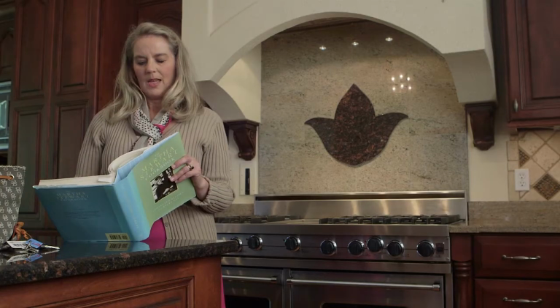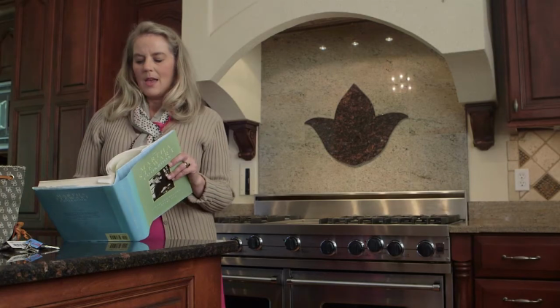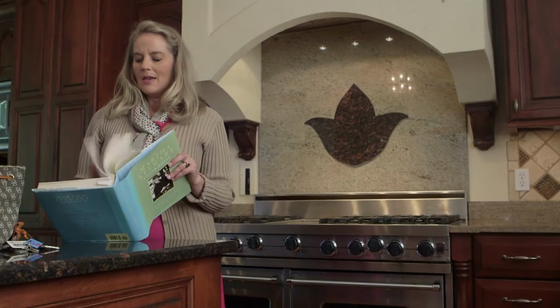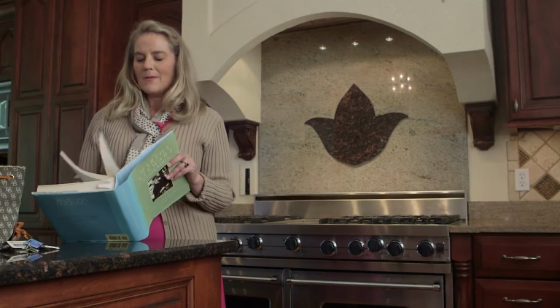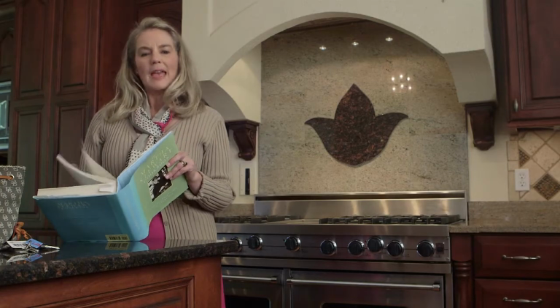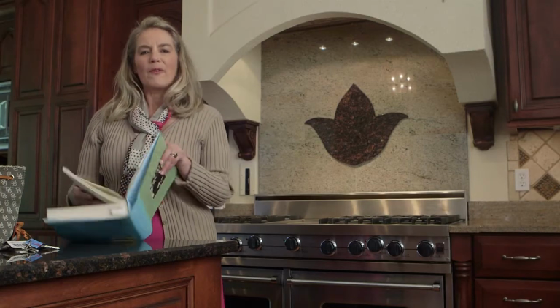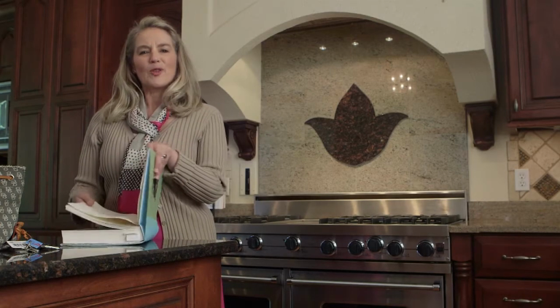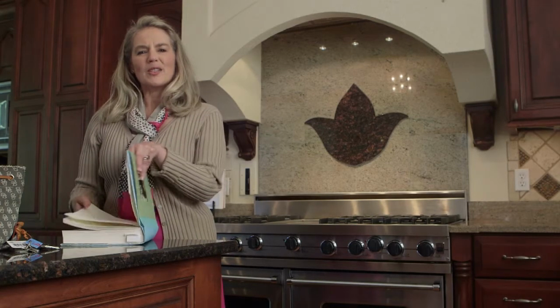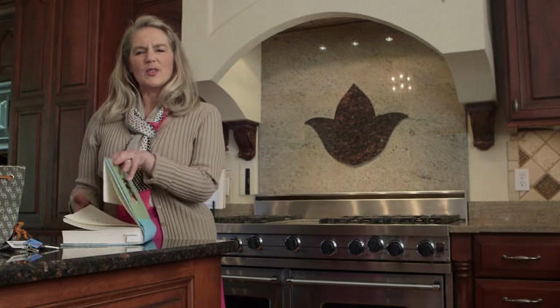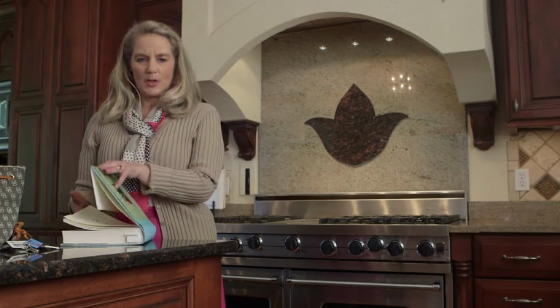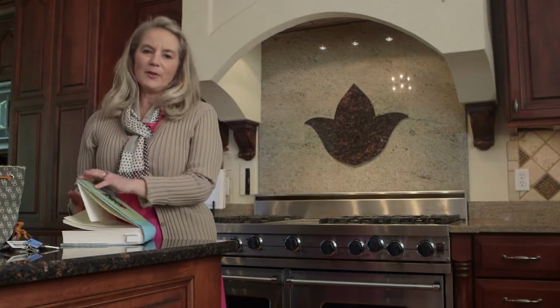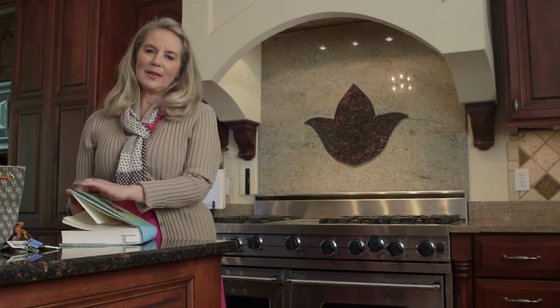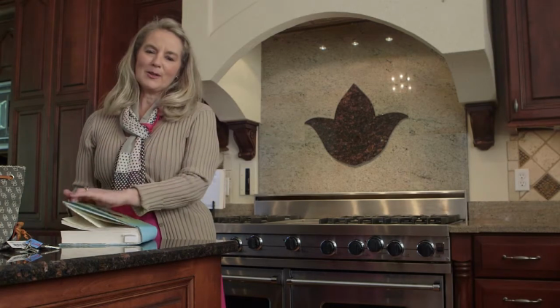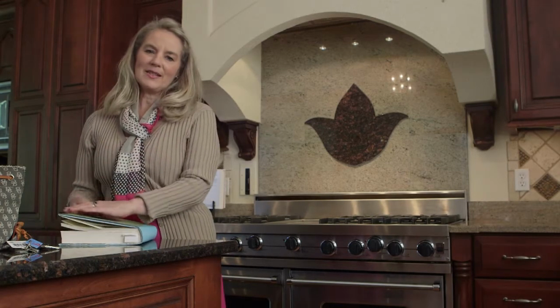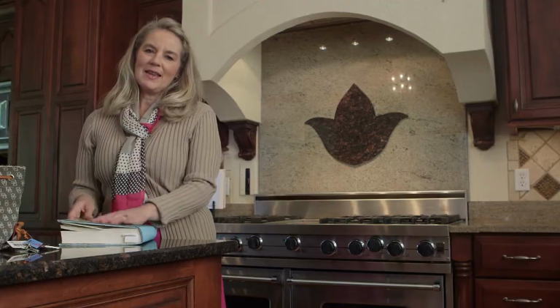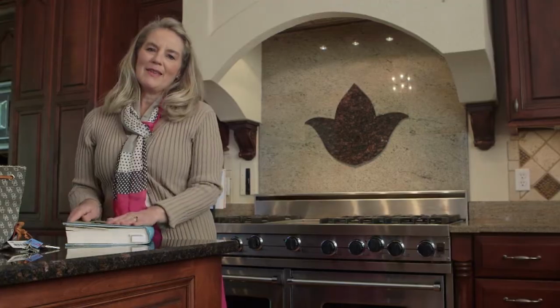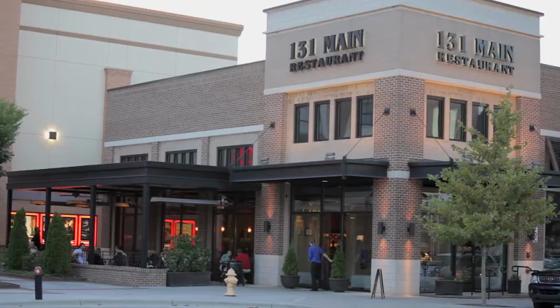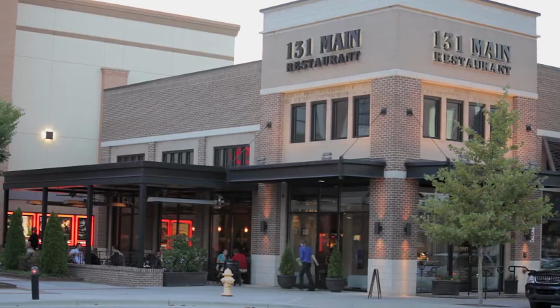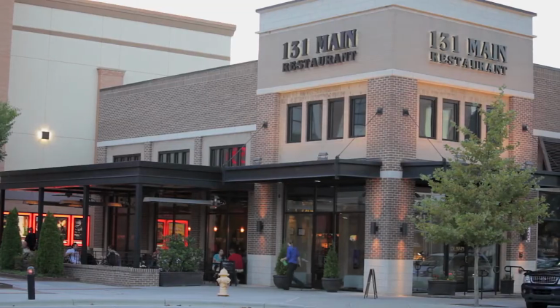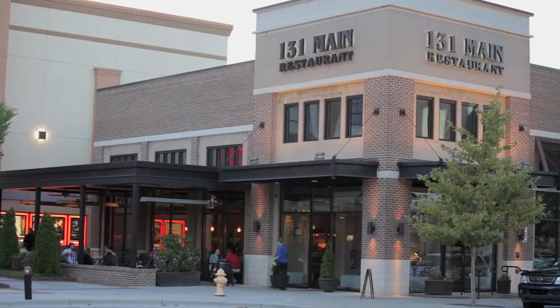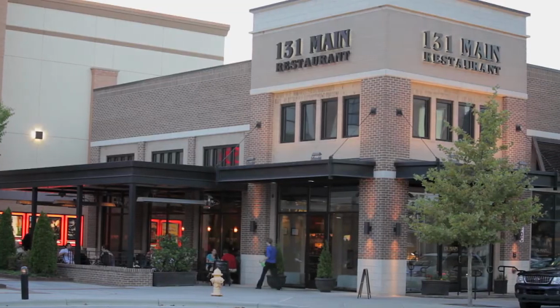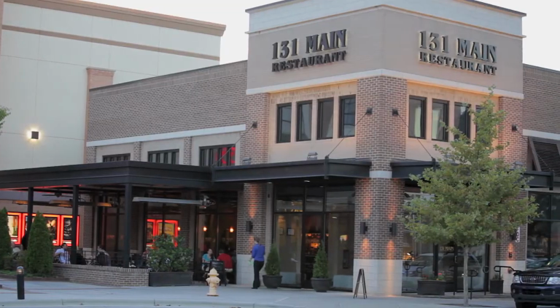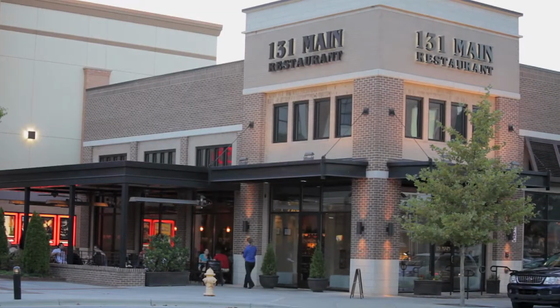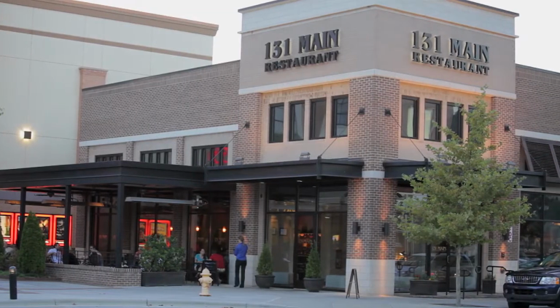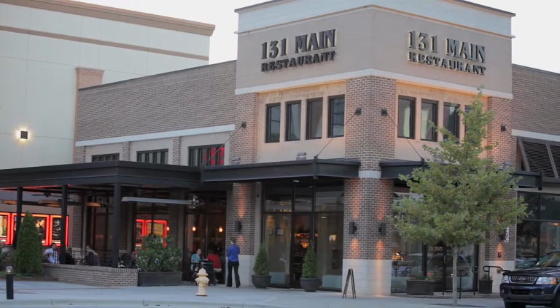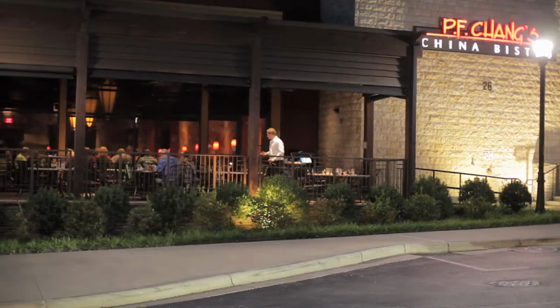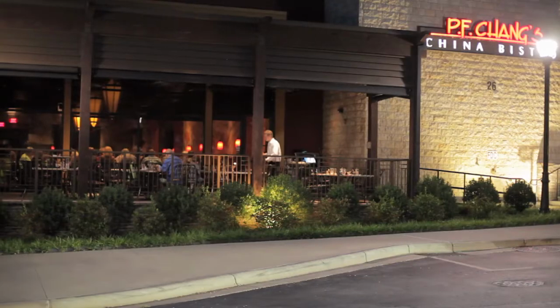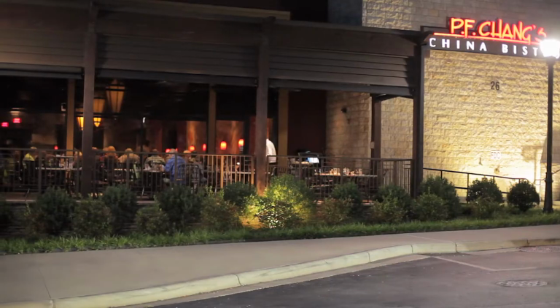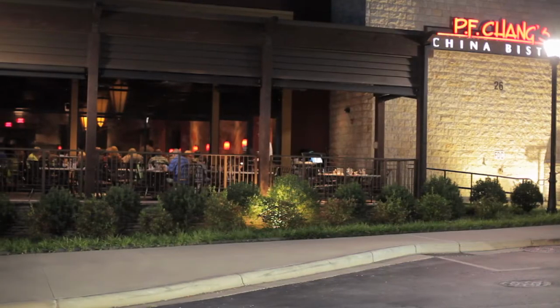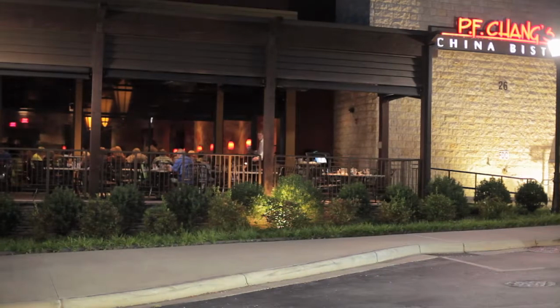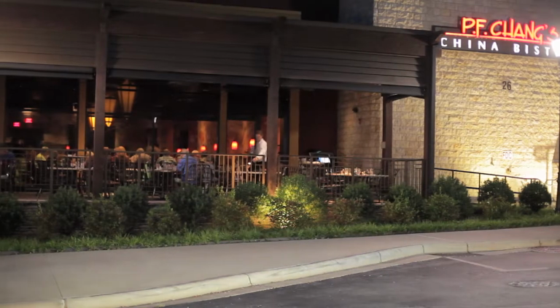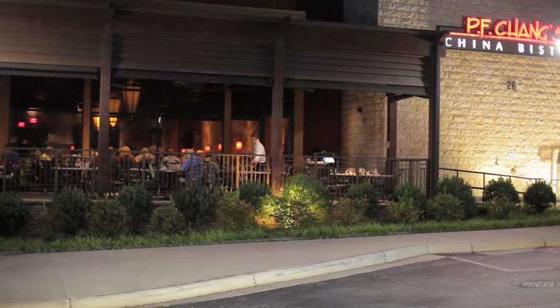For those nights you don't feel like cooking, there are a lot of restaurant choices right down the street in Town Square.